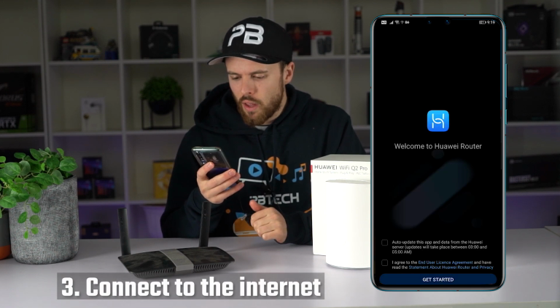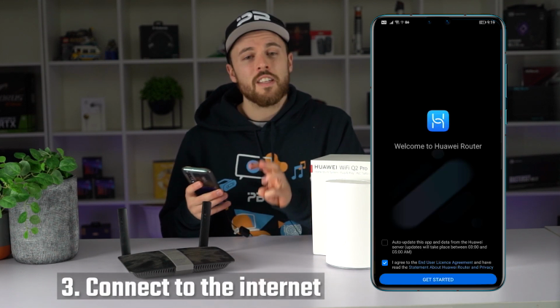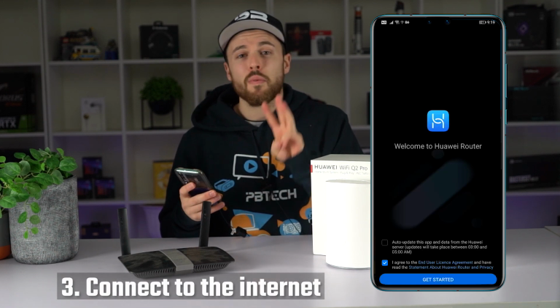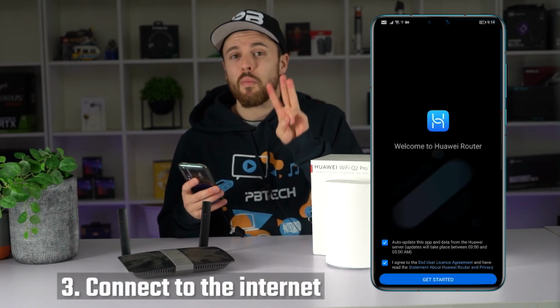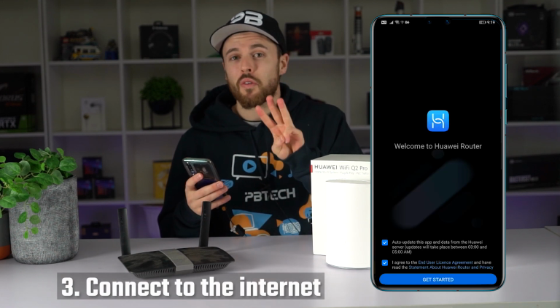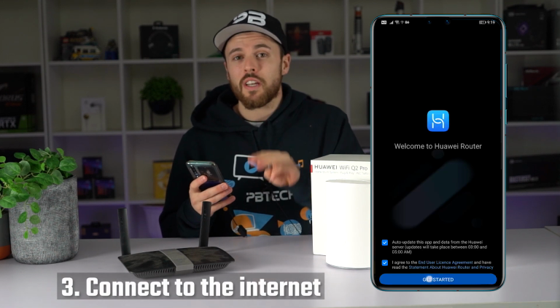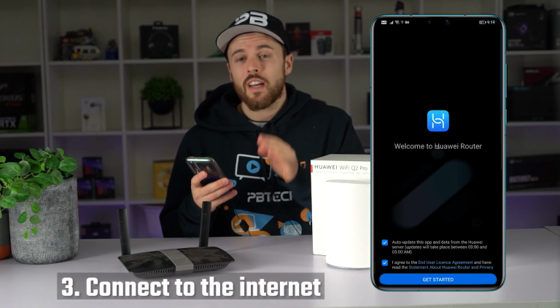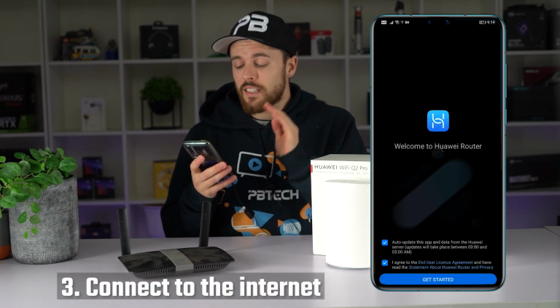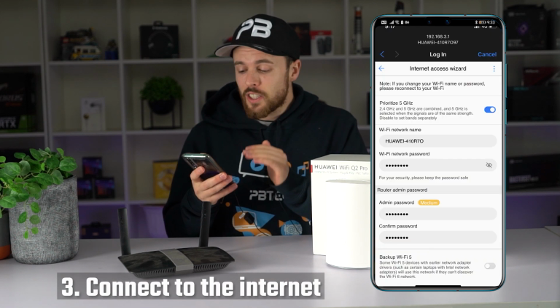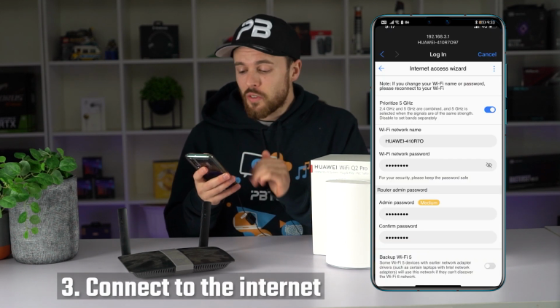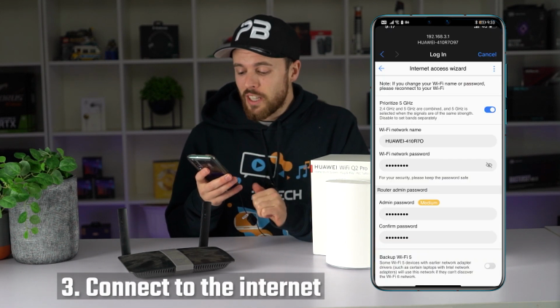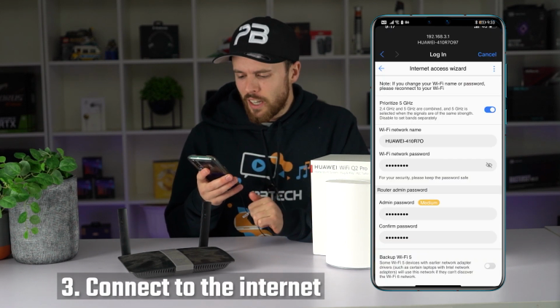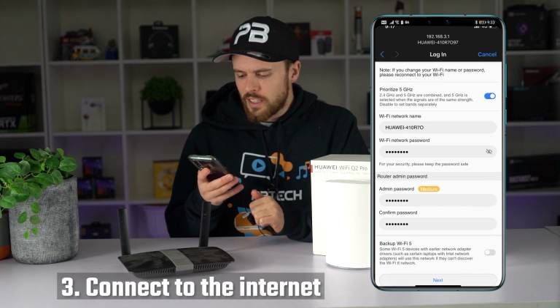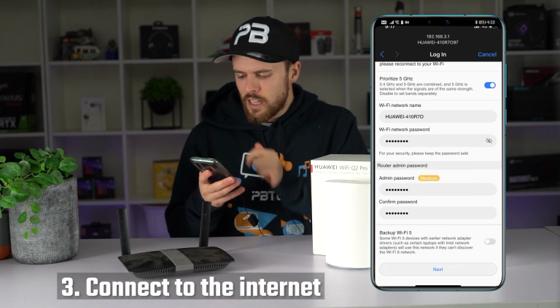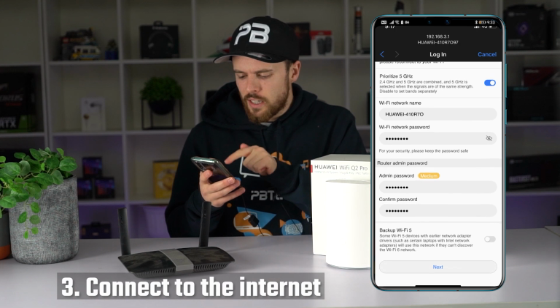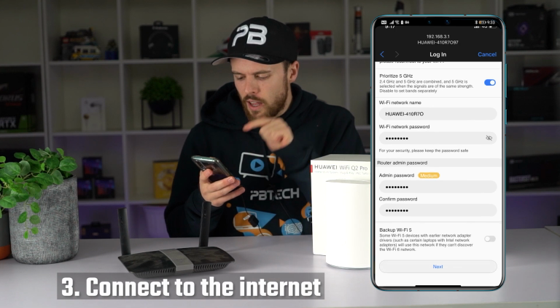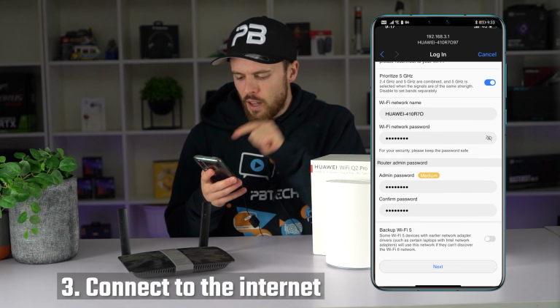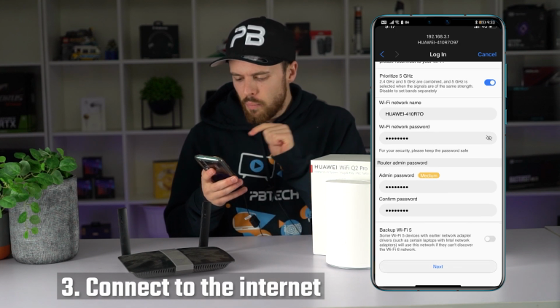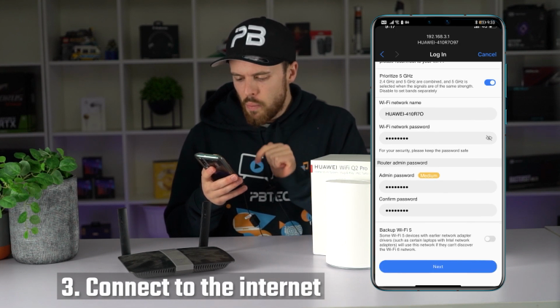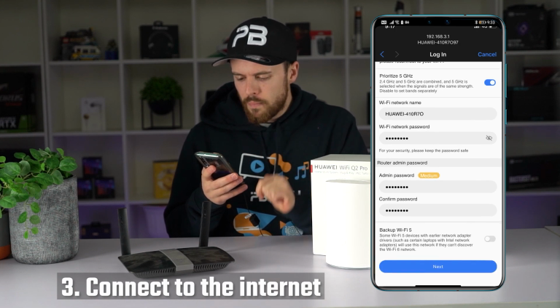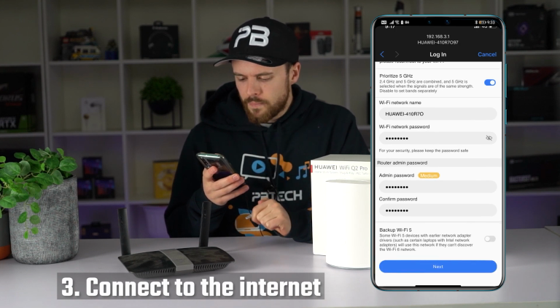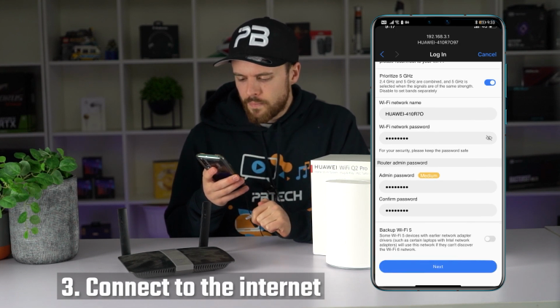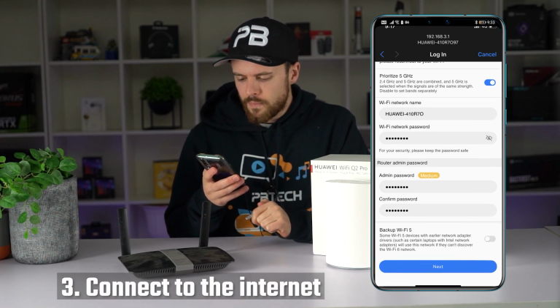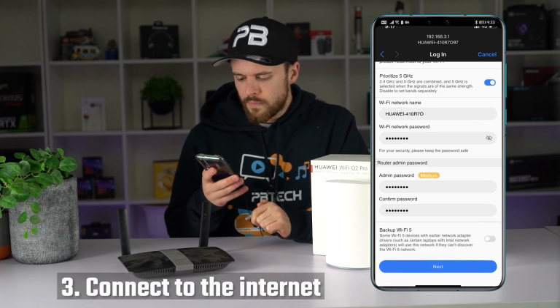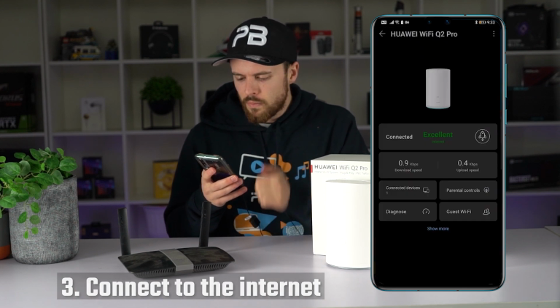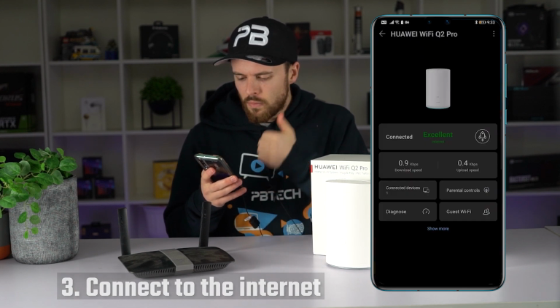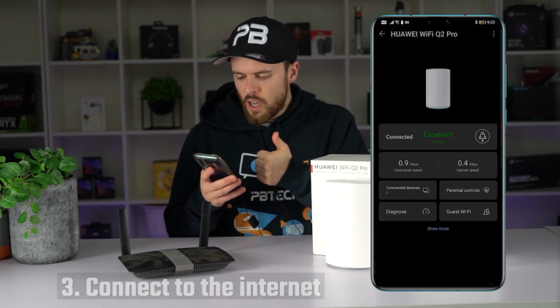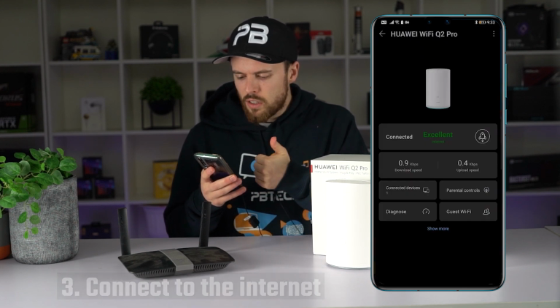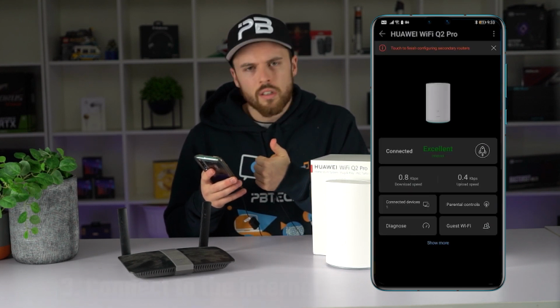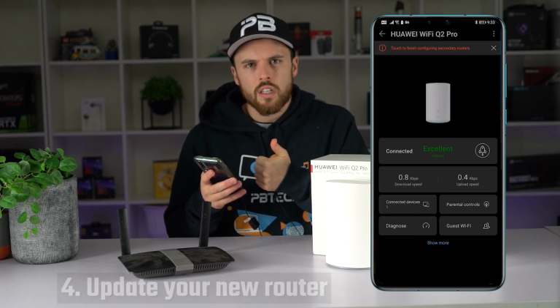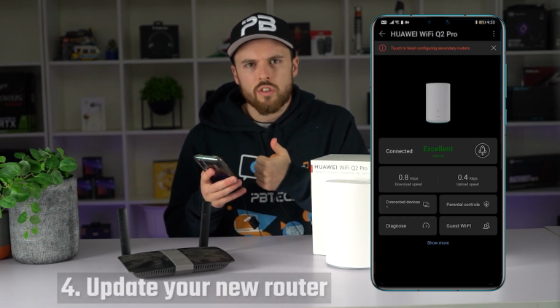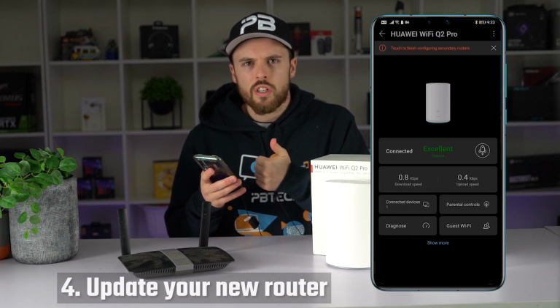Step number three, successfully connect to the internet. Excellent, it's green.